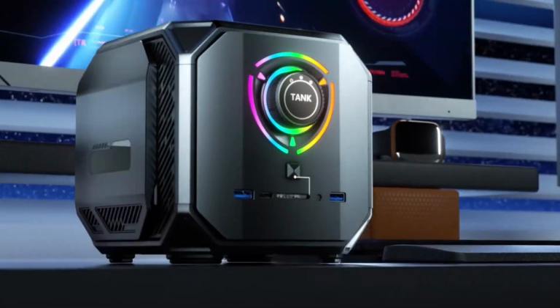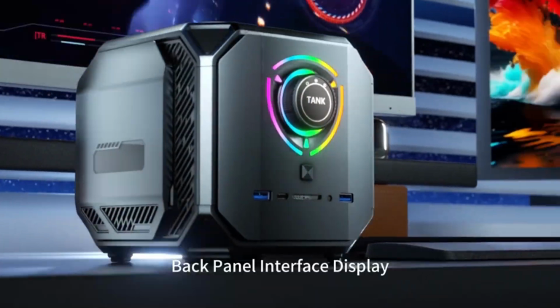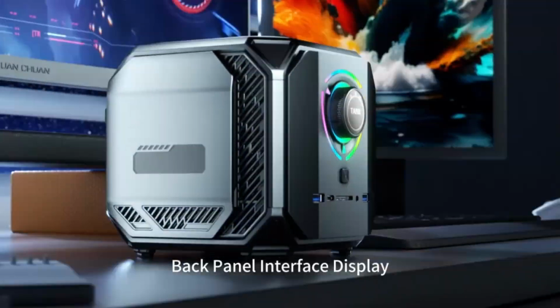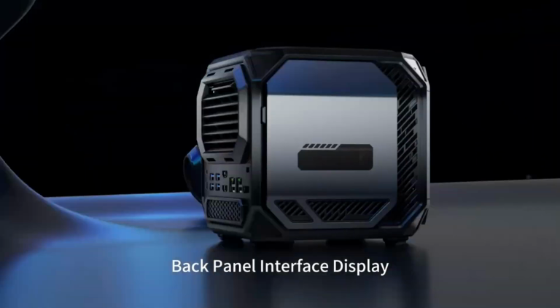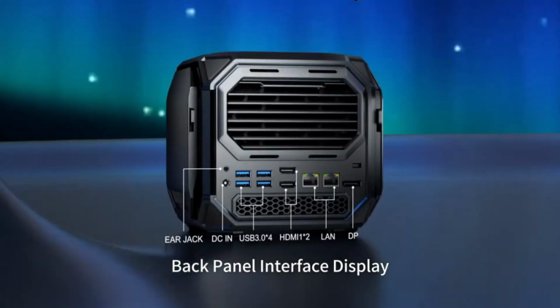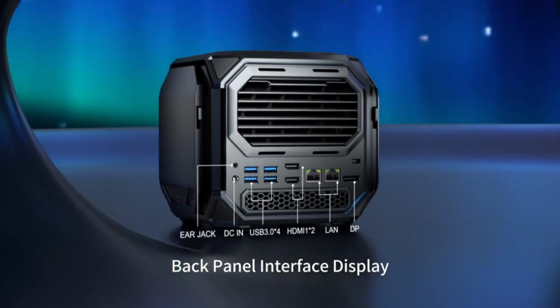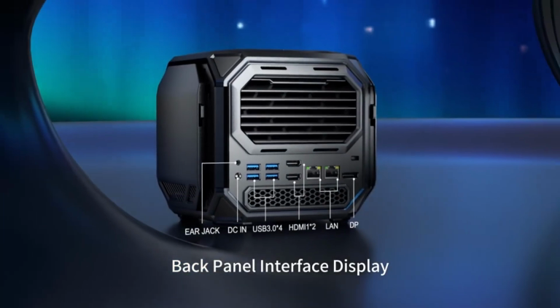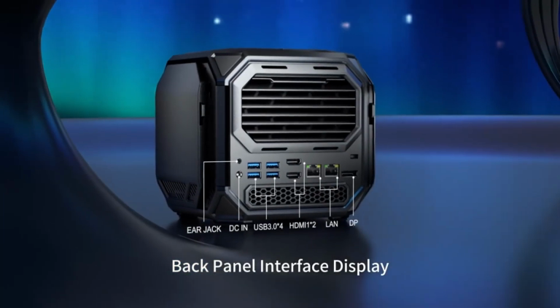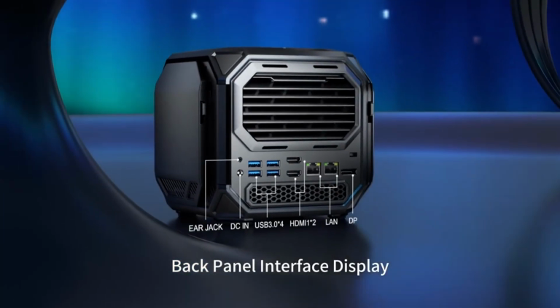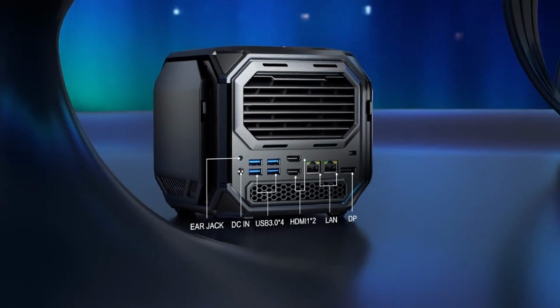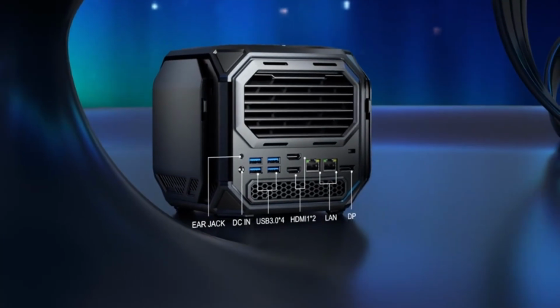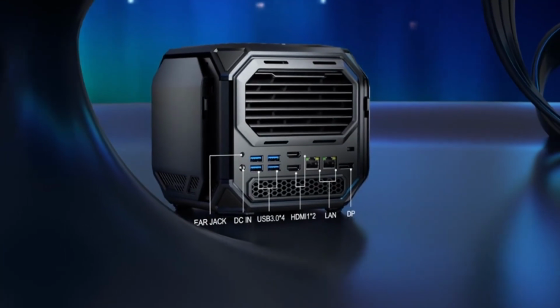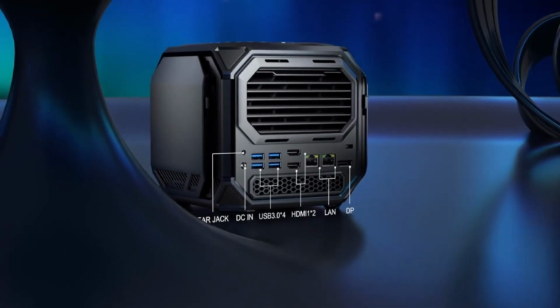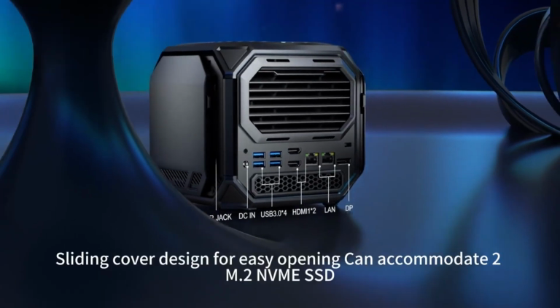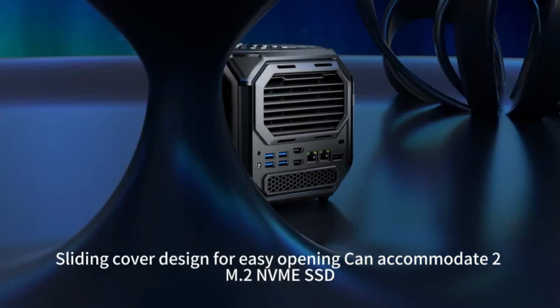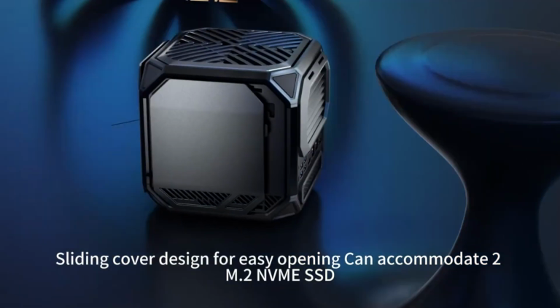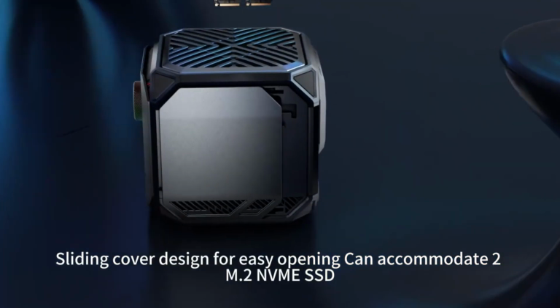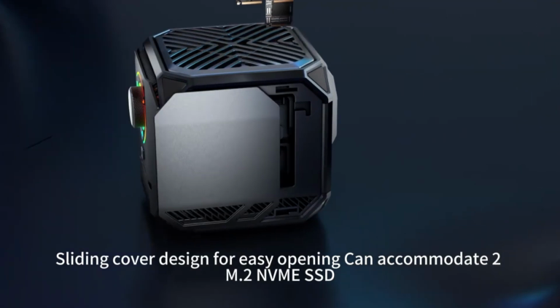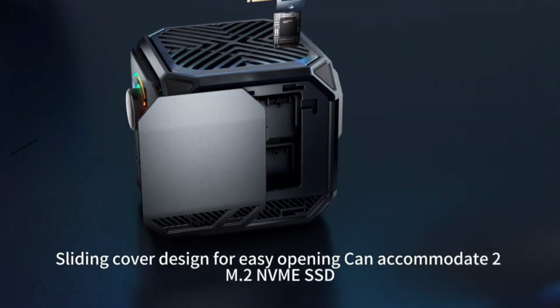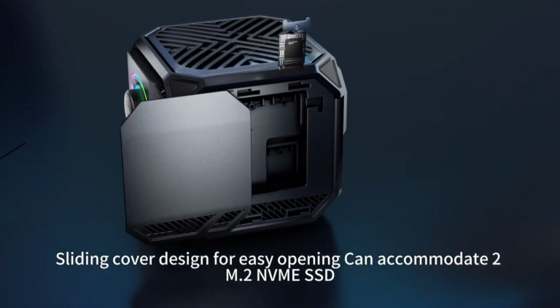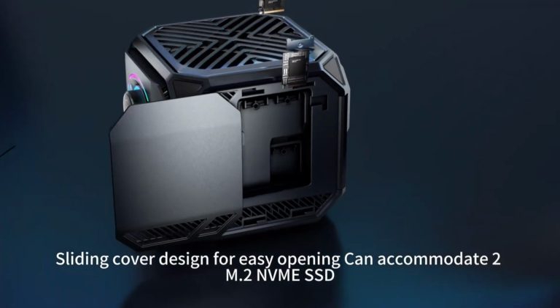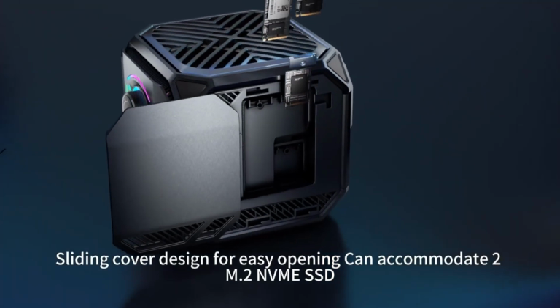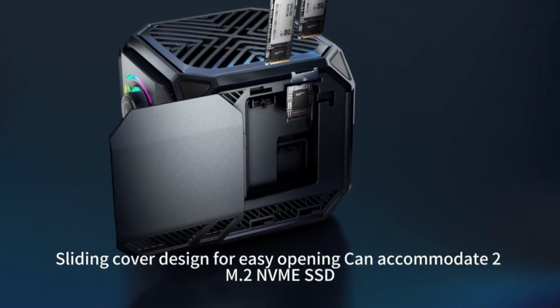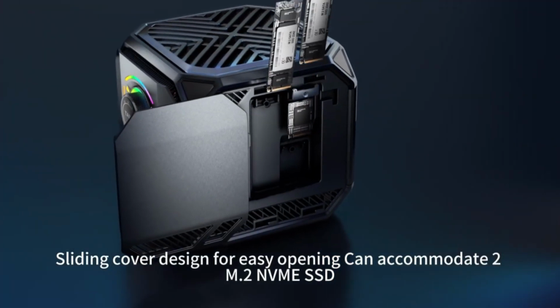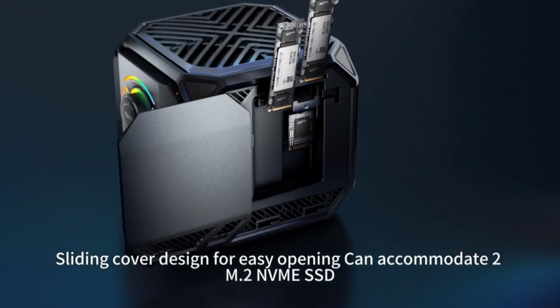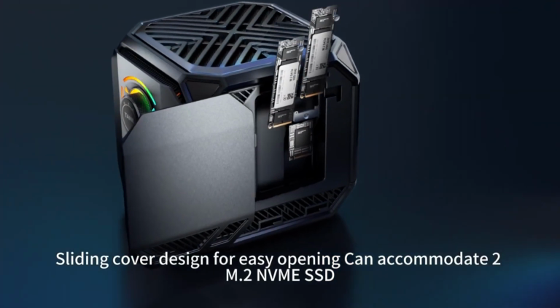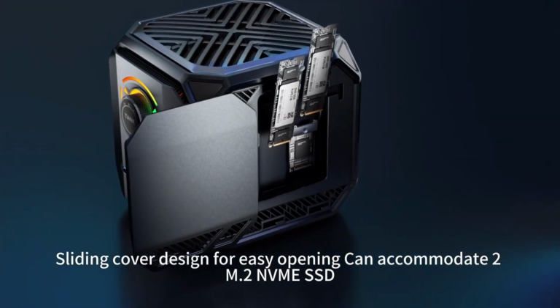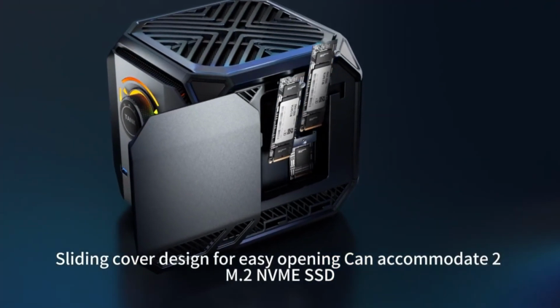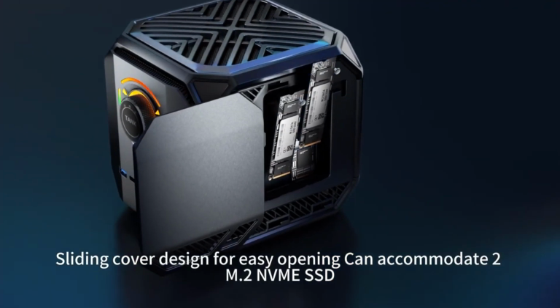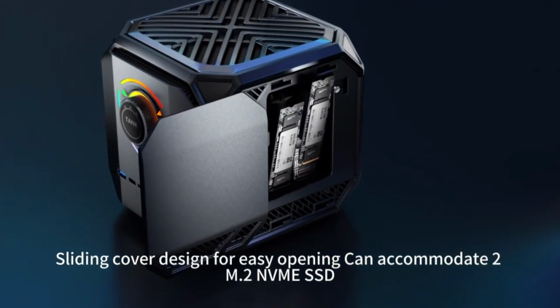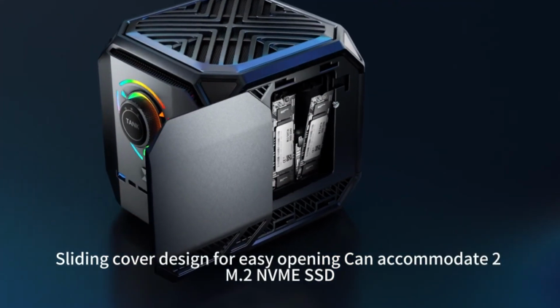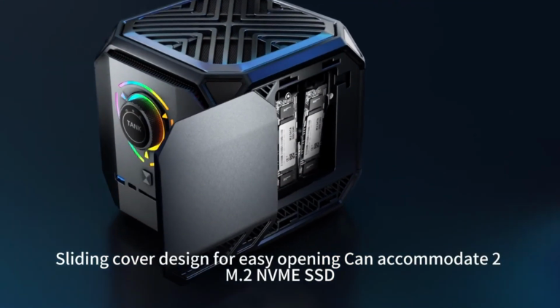The back panel interface display features a sliding cover design for easy opening, and can accommodate 1.2 NVMe SSD.